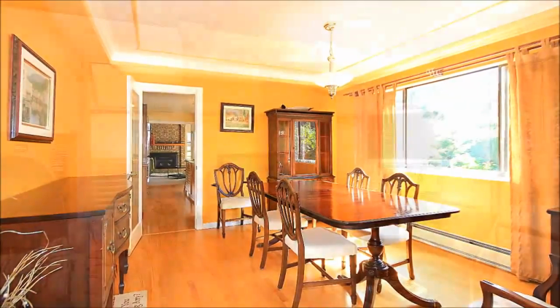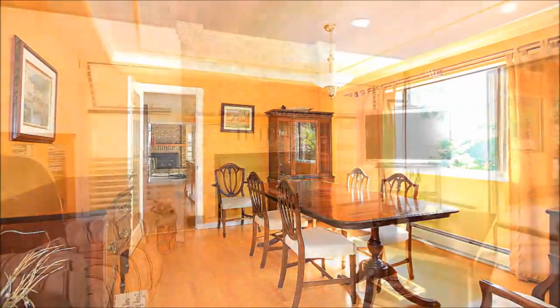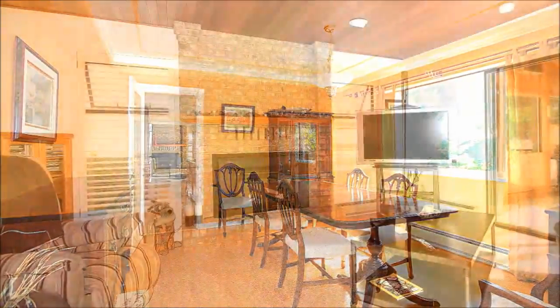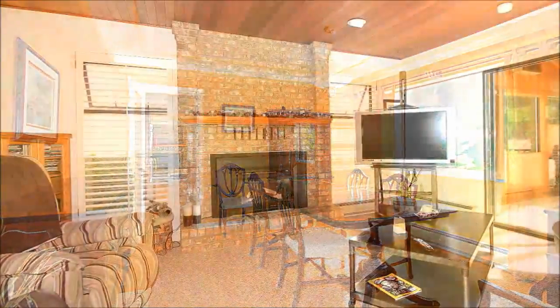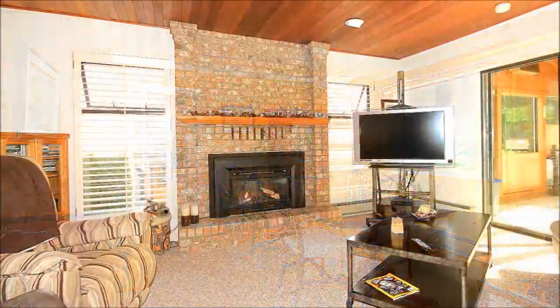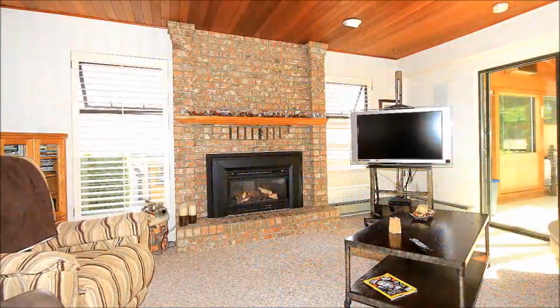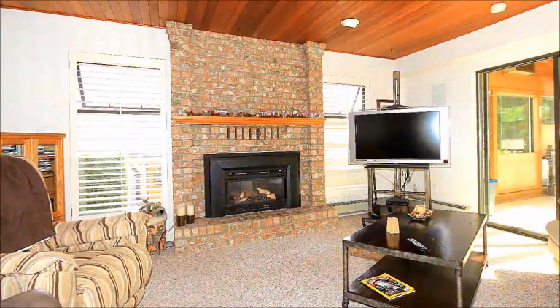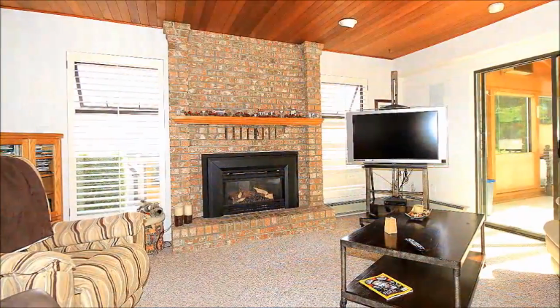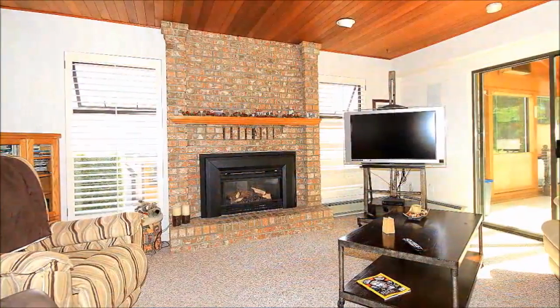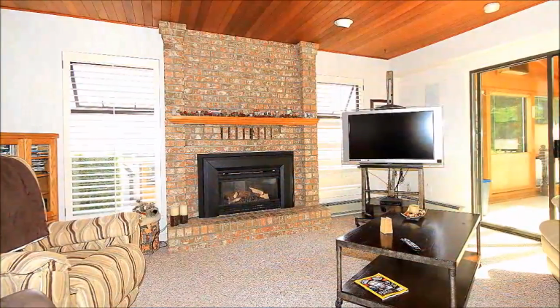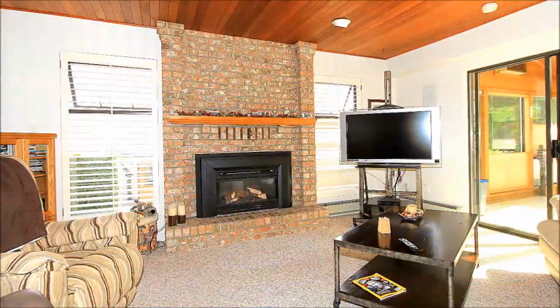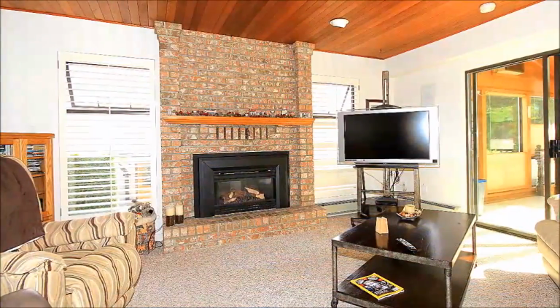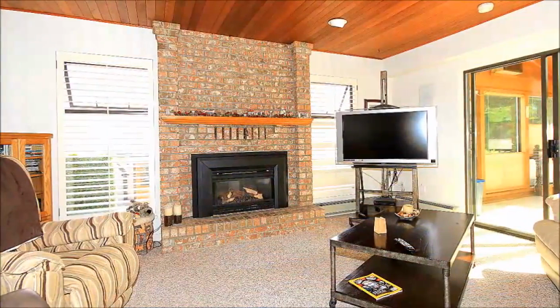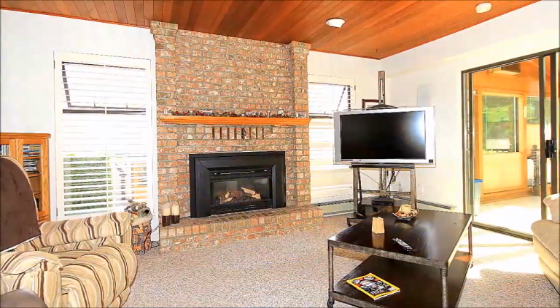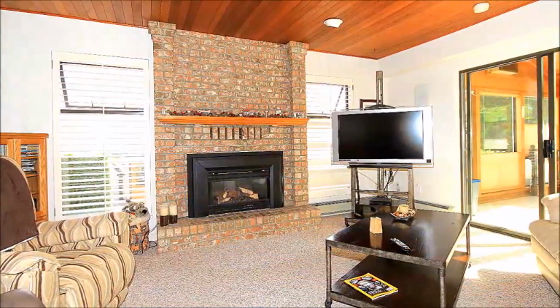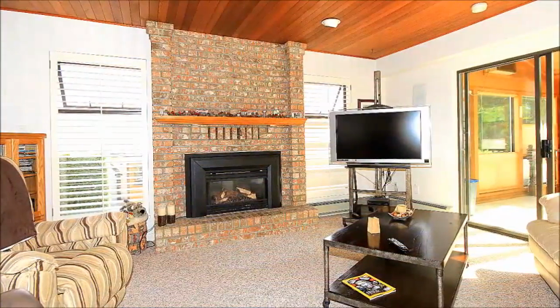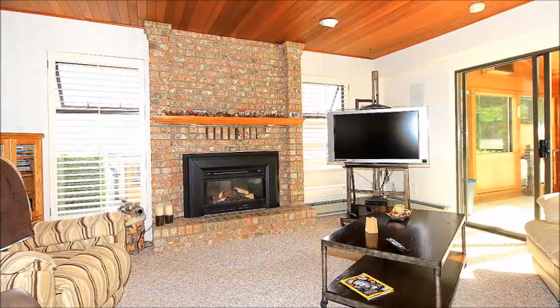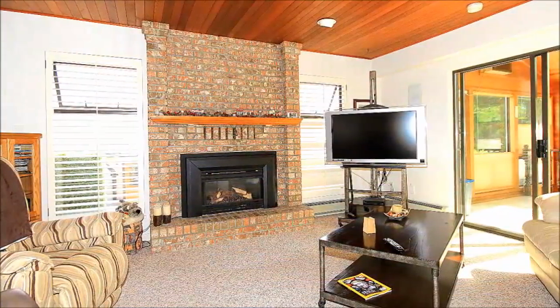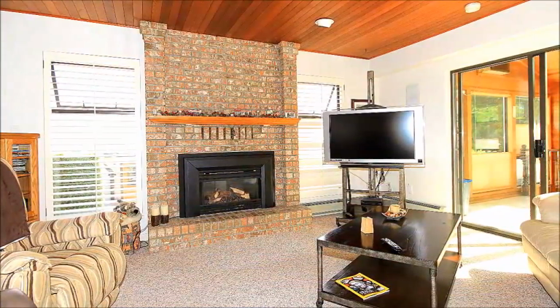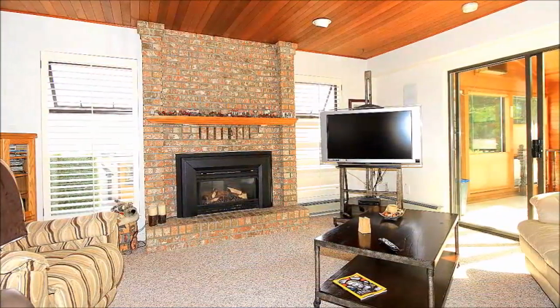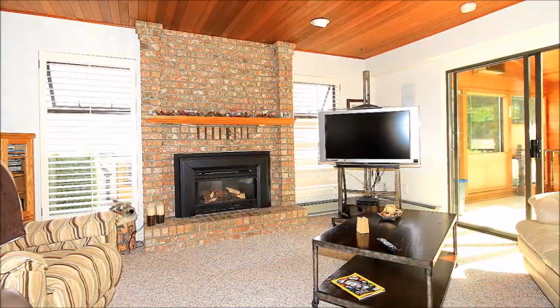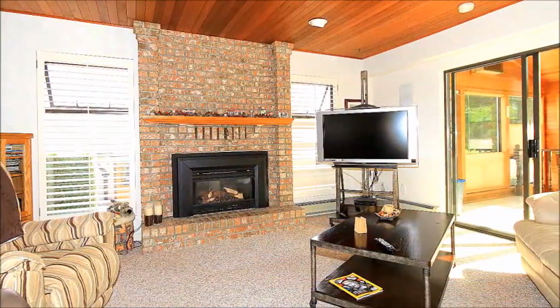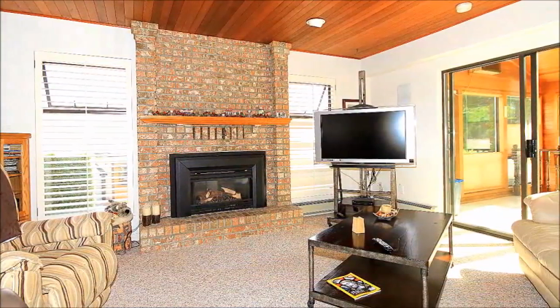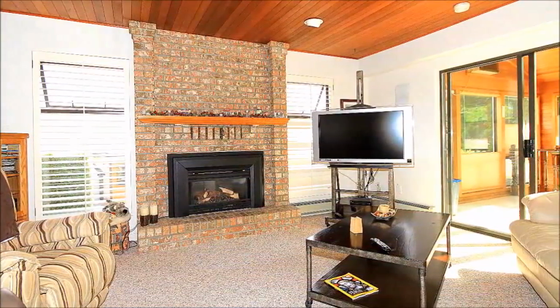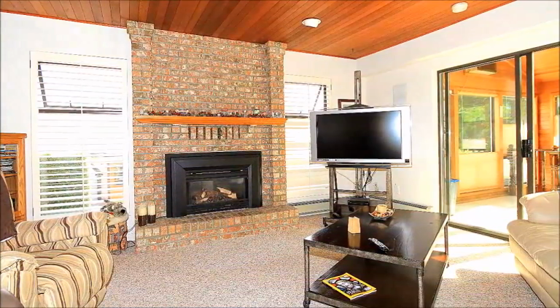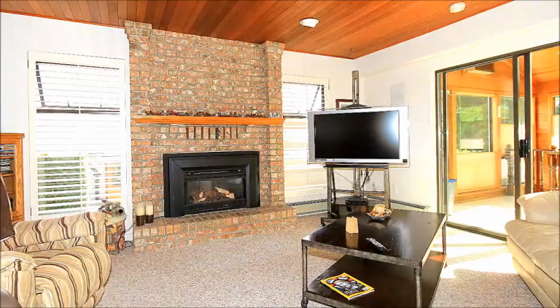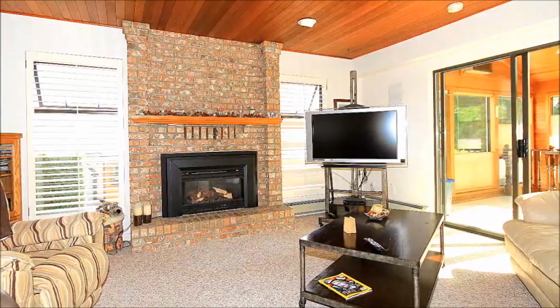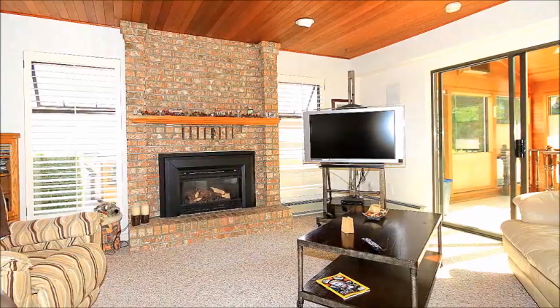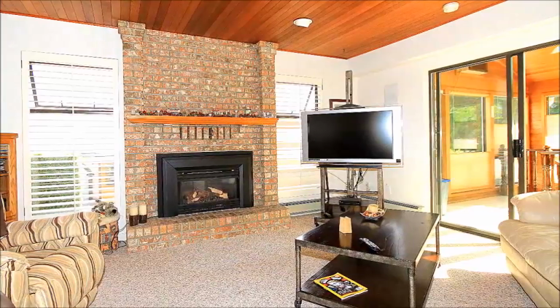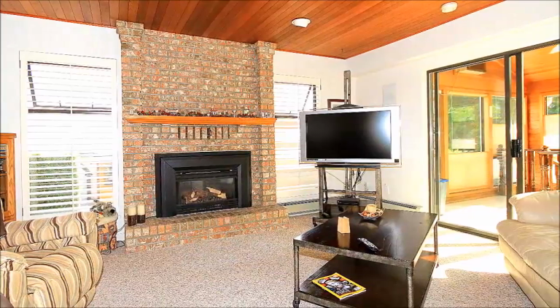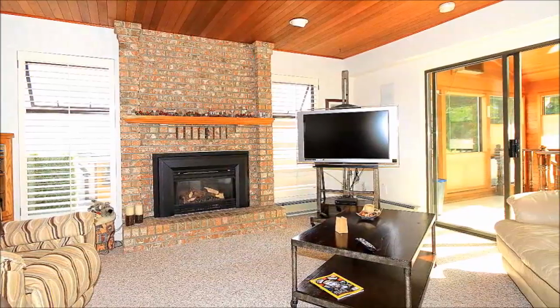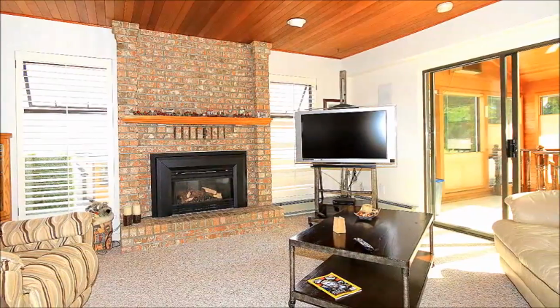Comfortable and relaxed, the family room is the perfect spot for getting cozy in front of the floor-to-ceiling brick fireplace.